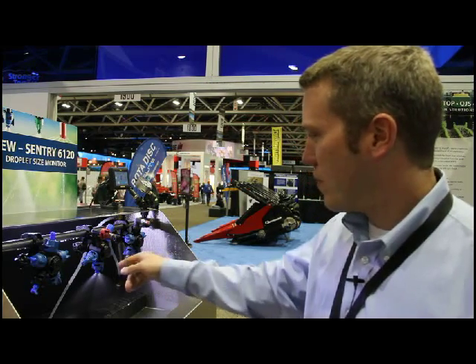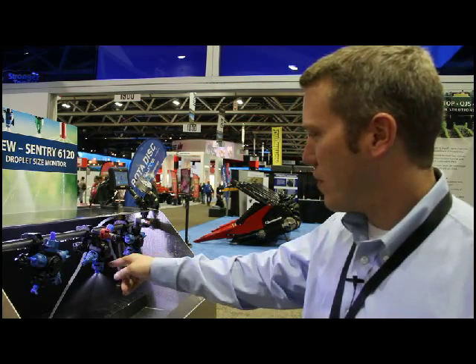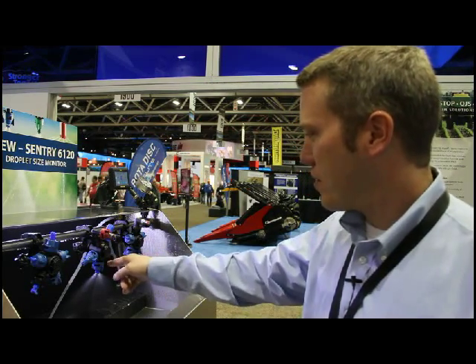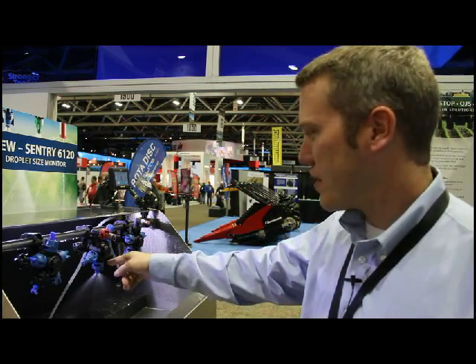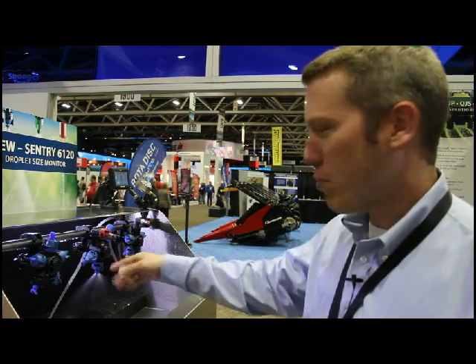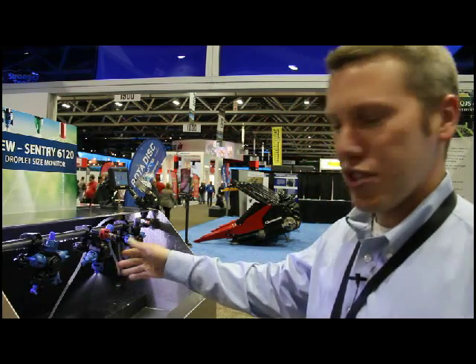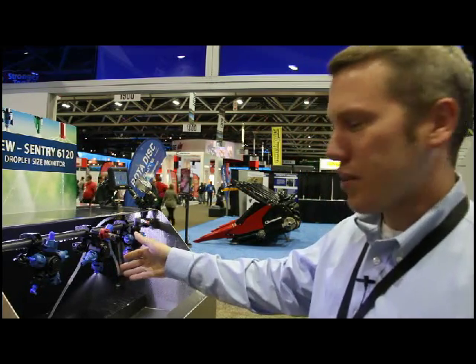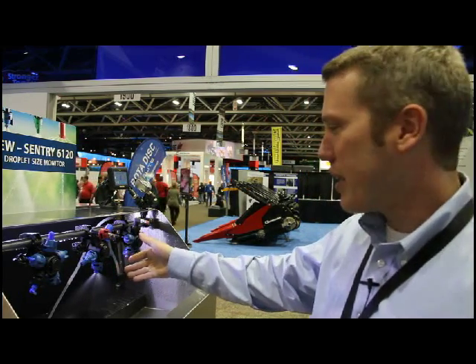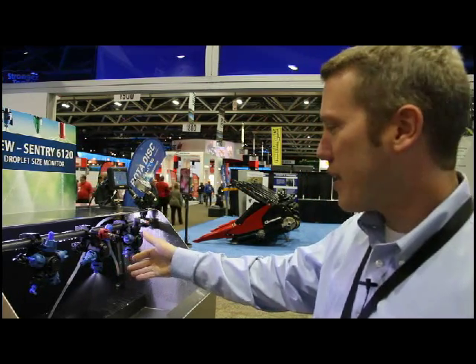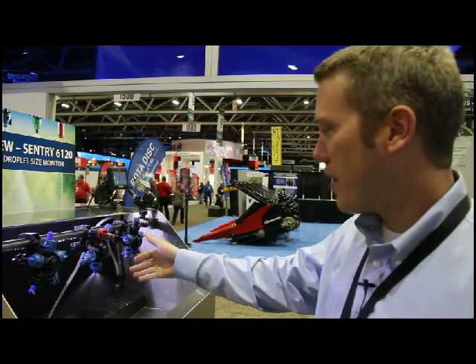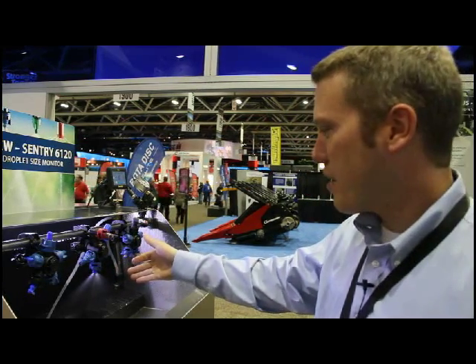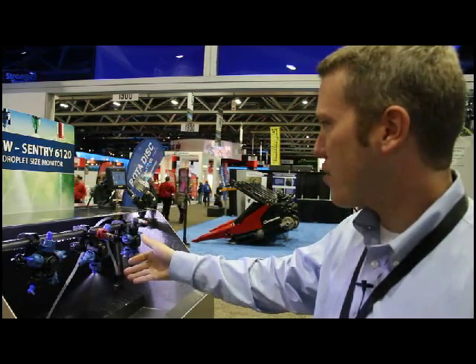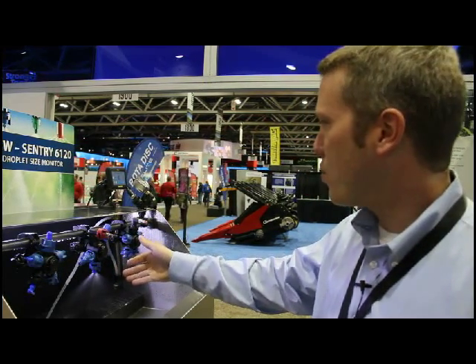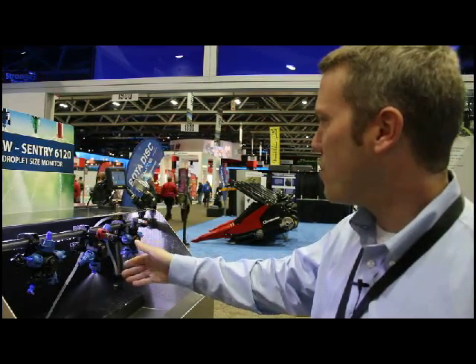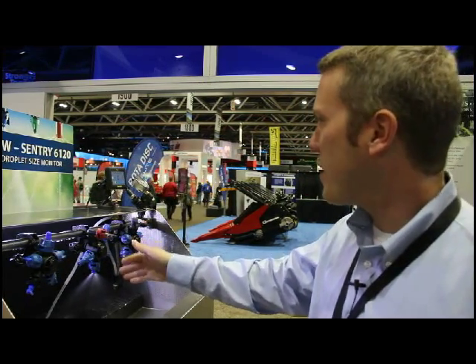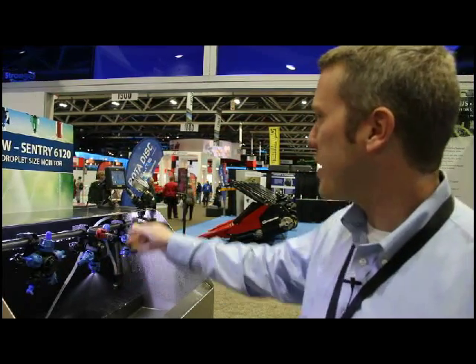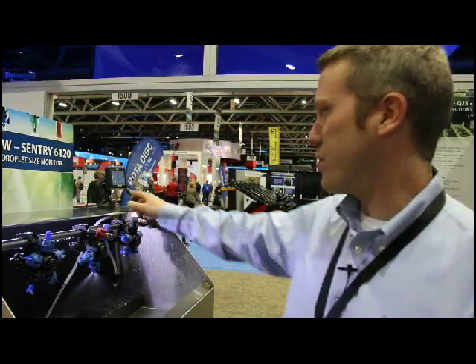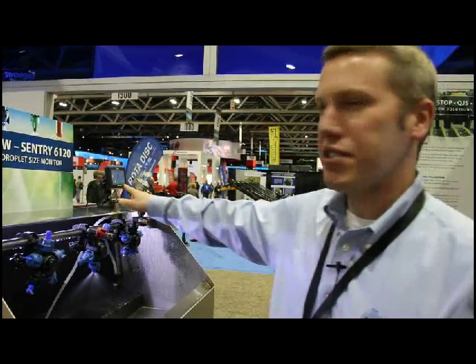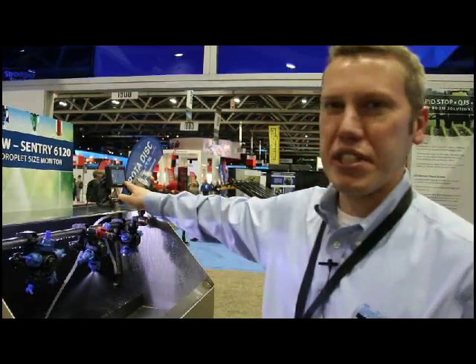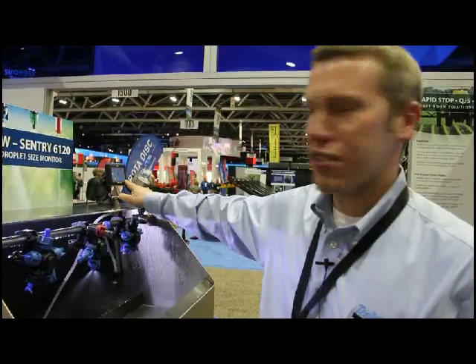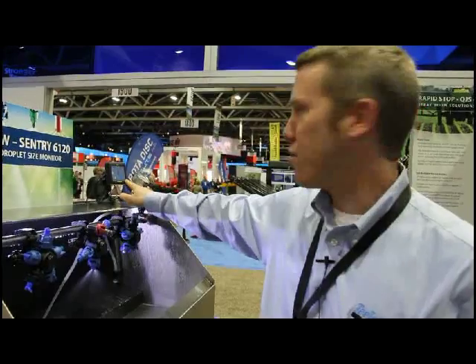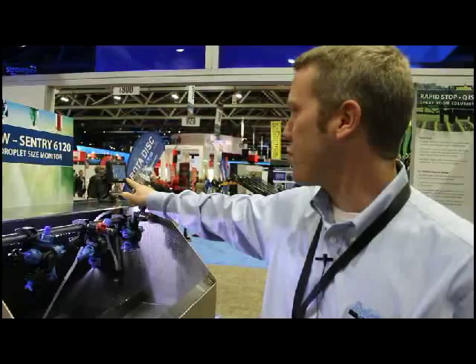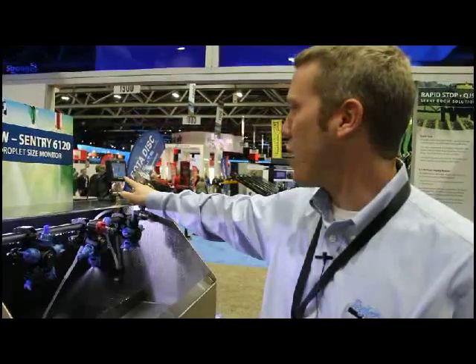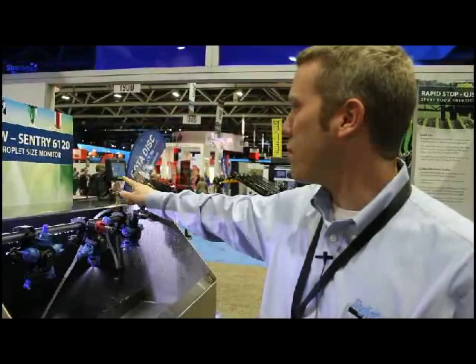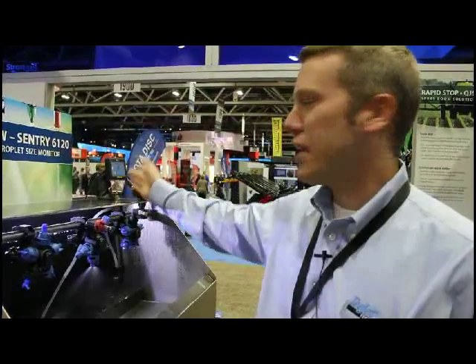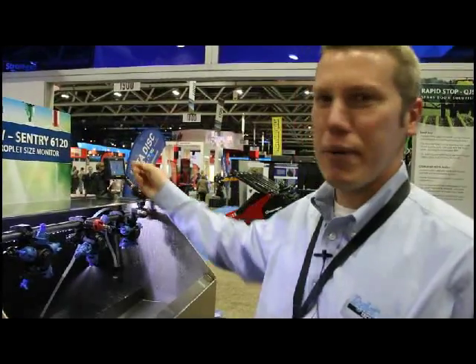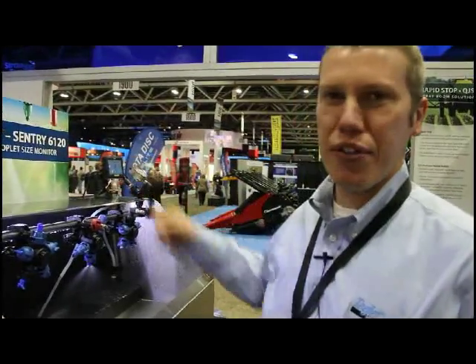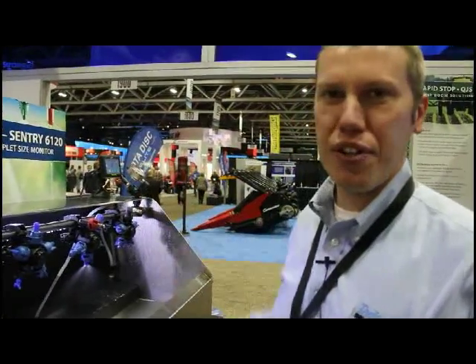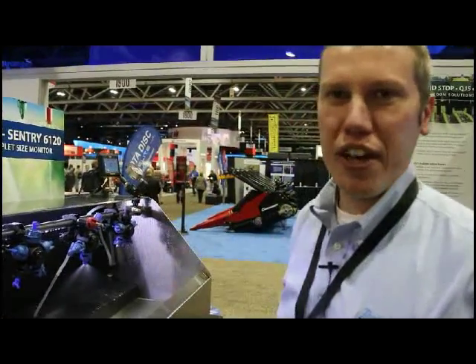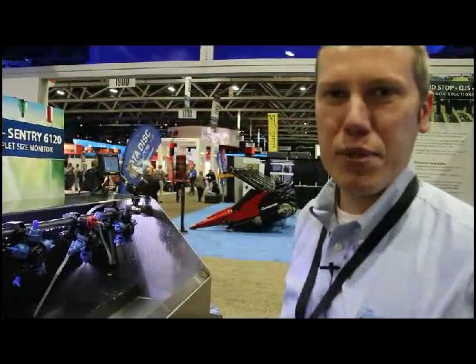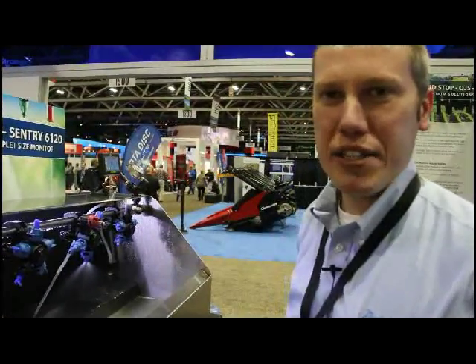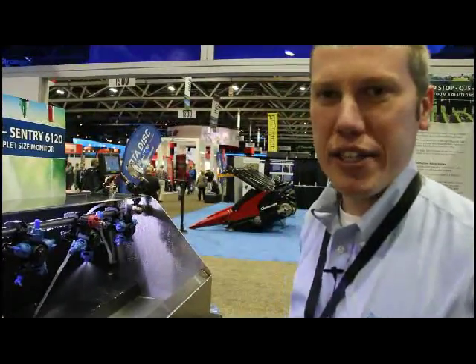In this example, we're showing an air induction twin jet that's producing an extra-coarse droplet at about 35 PSI.